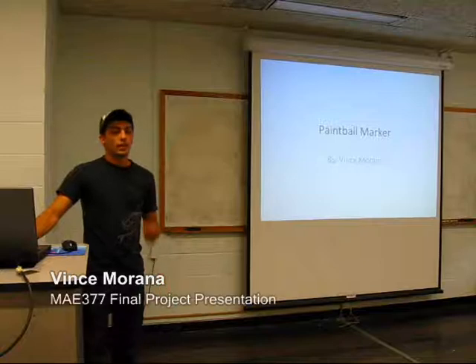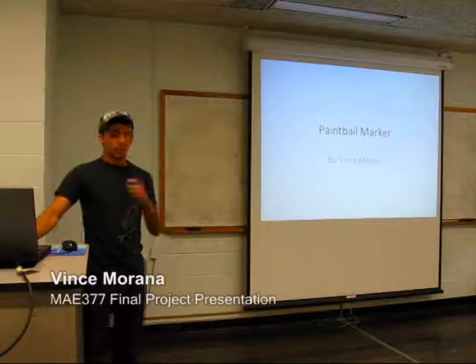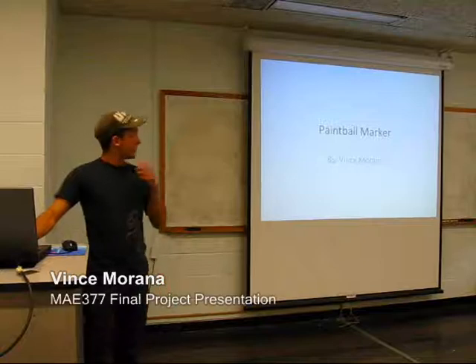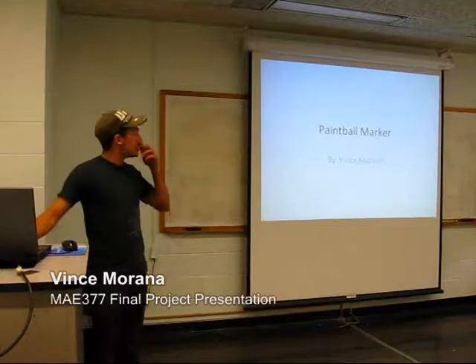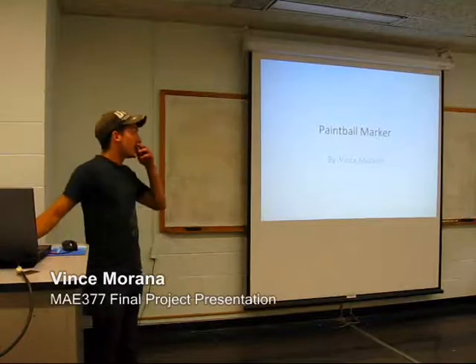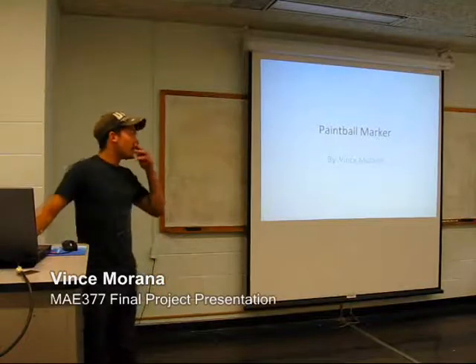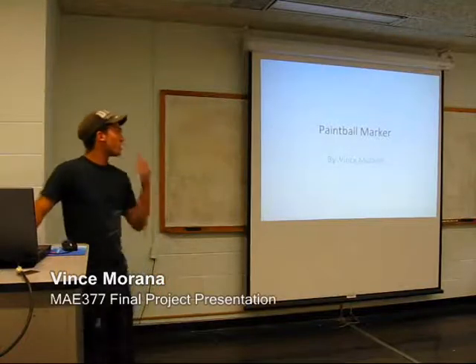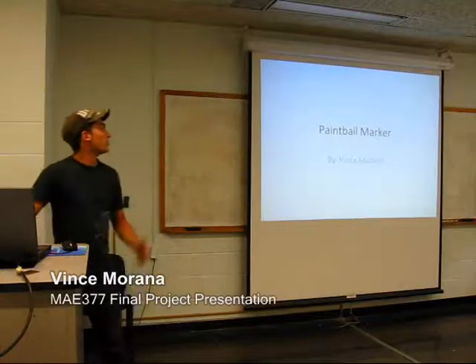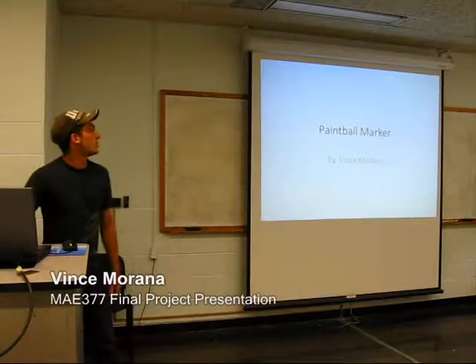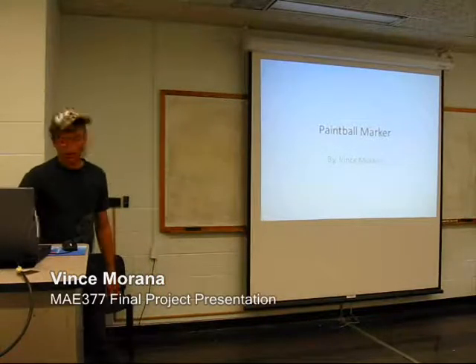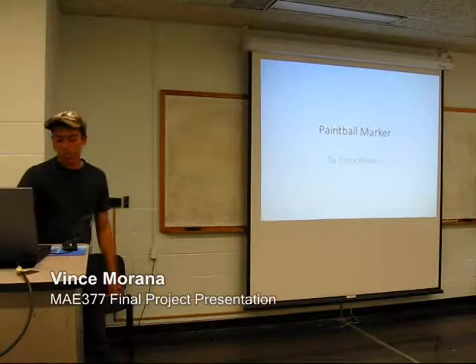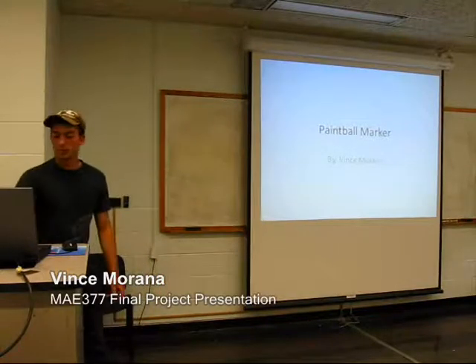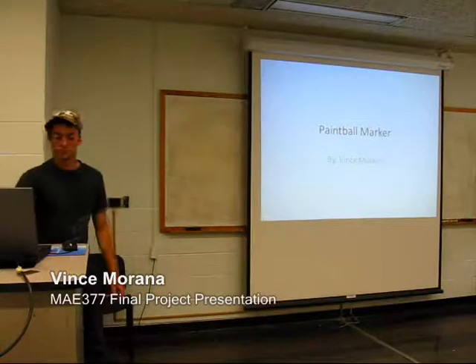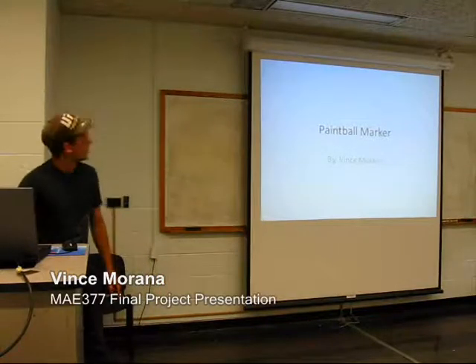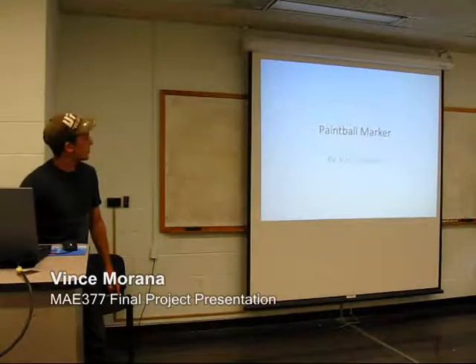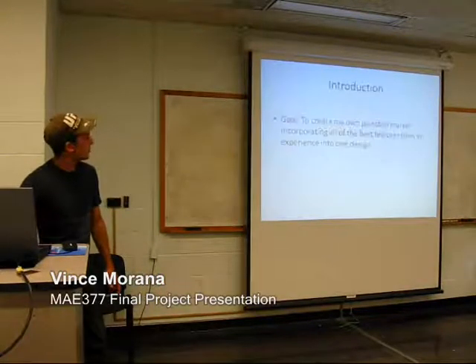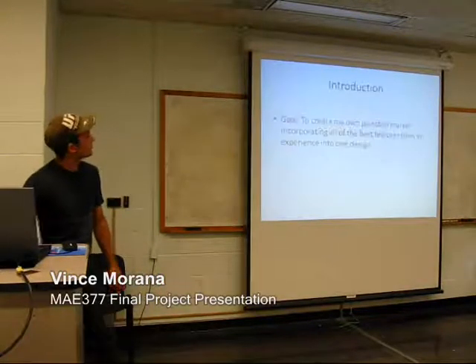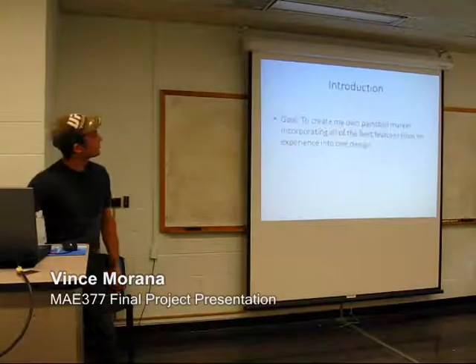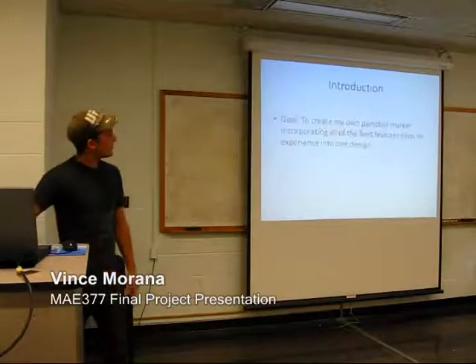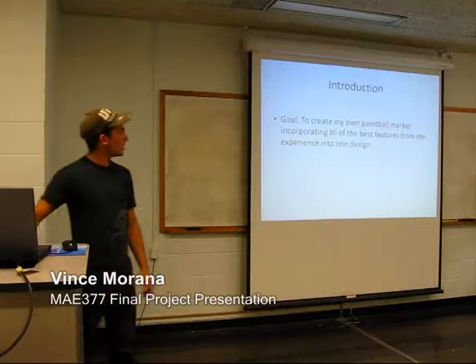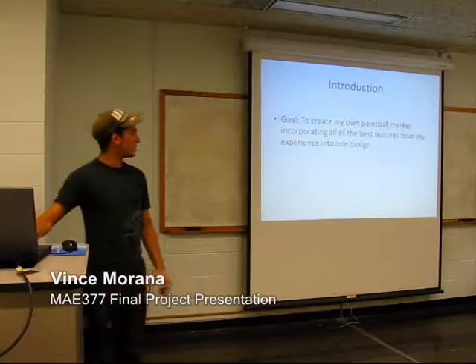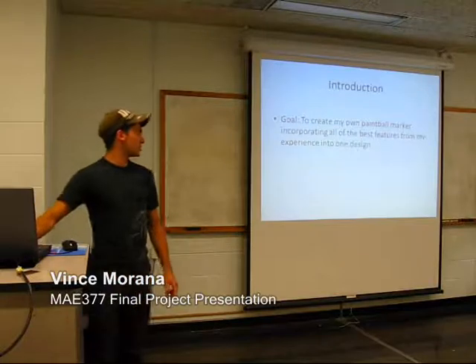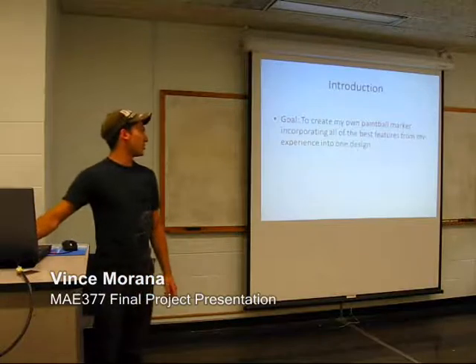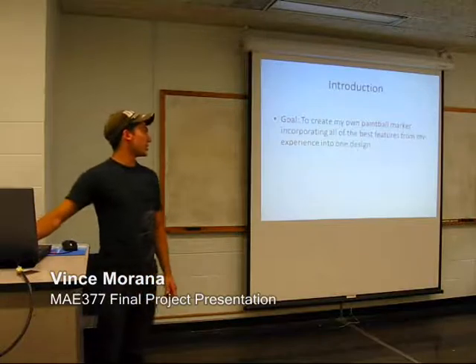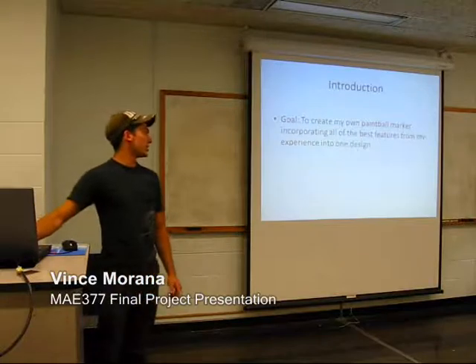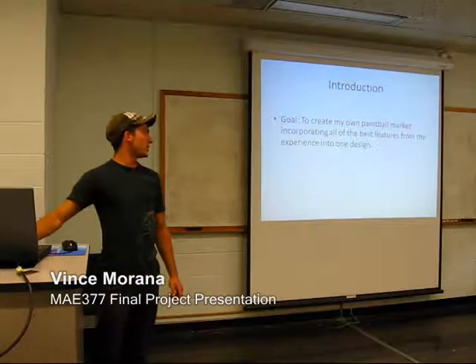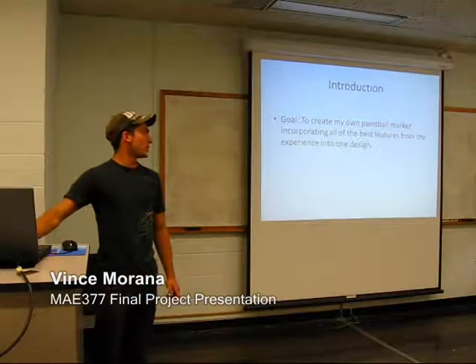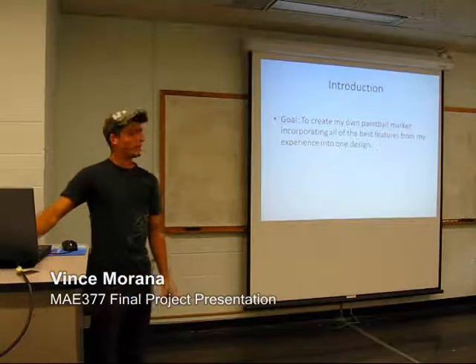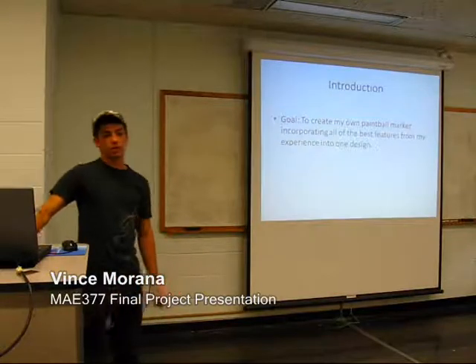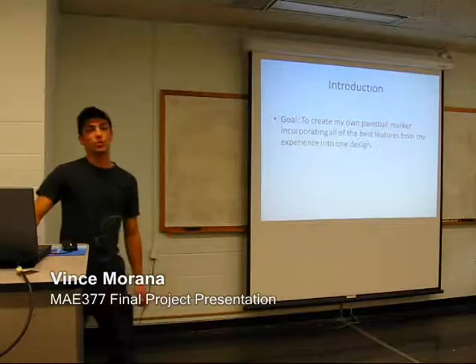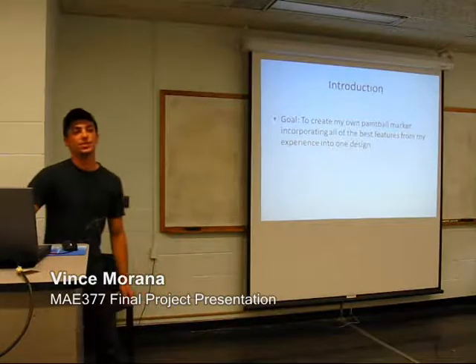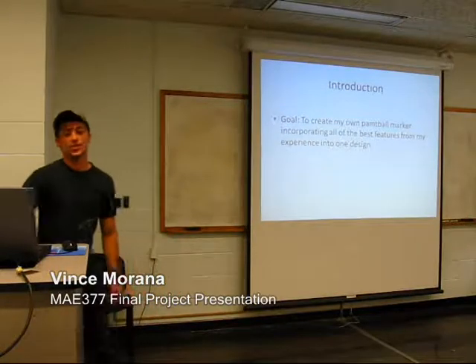Alright, I'm Vince, and I modeled a paintball marker — my own version of a paintball marker. My goal is to put all the best features of a paintball marker into one design.